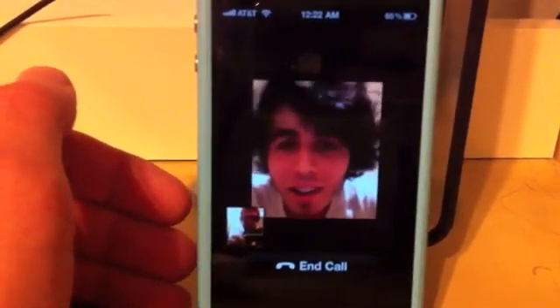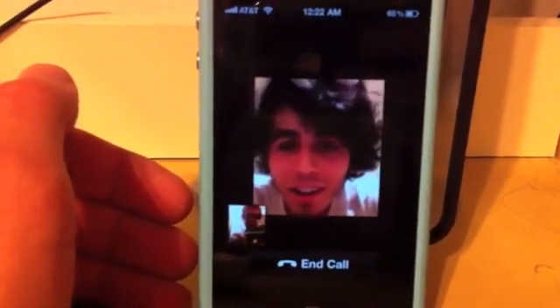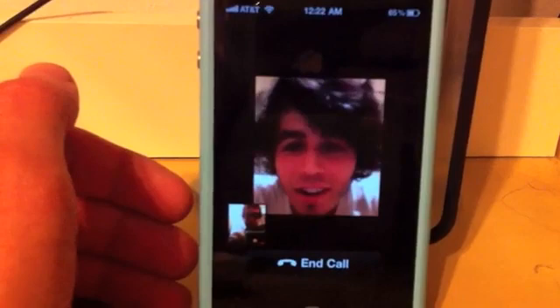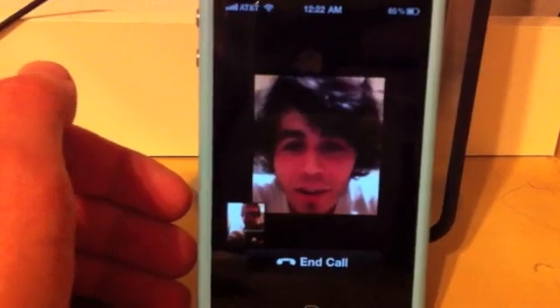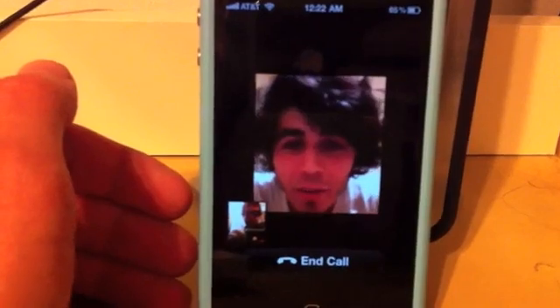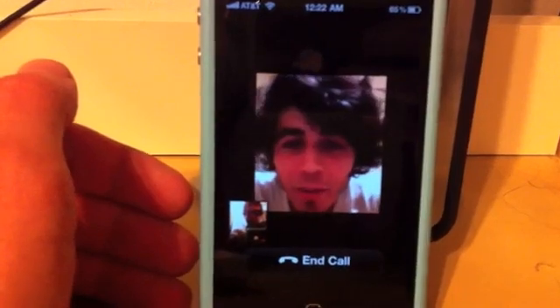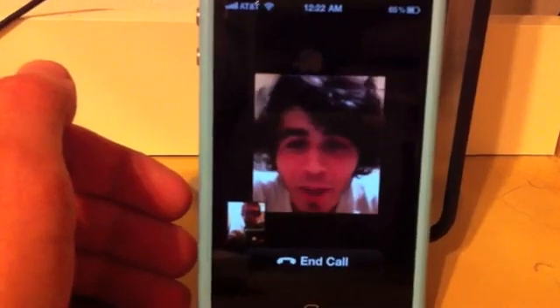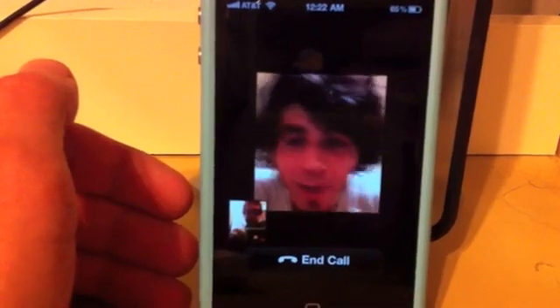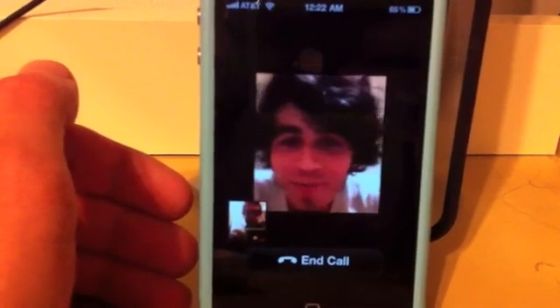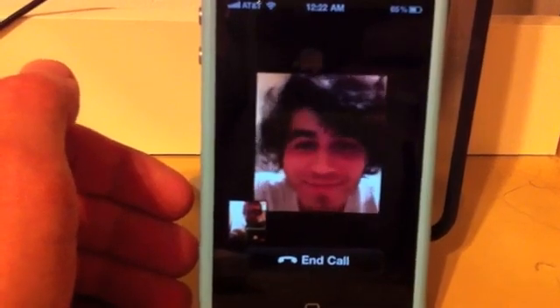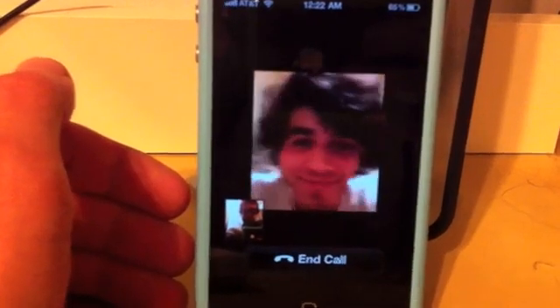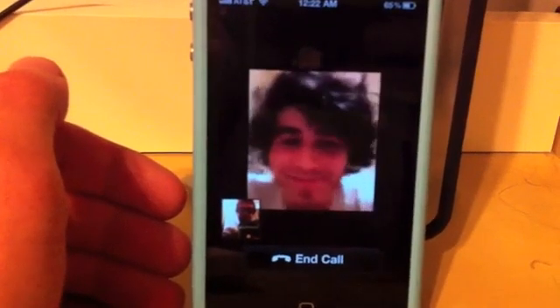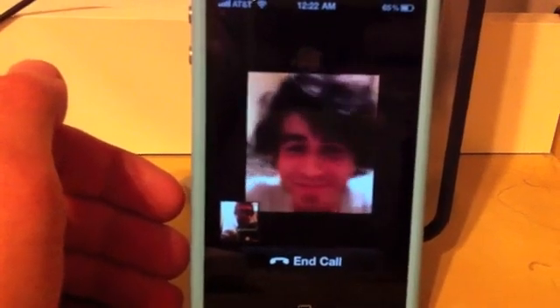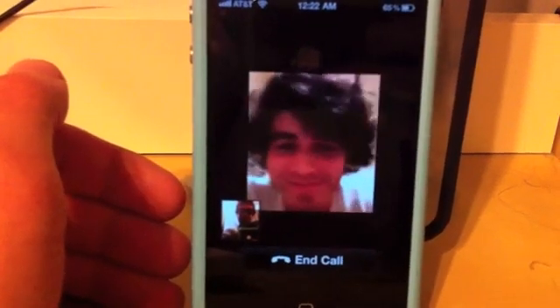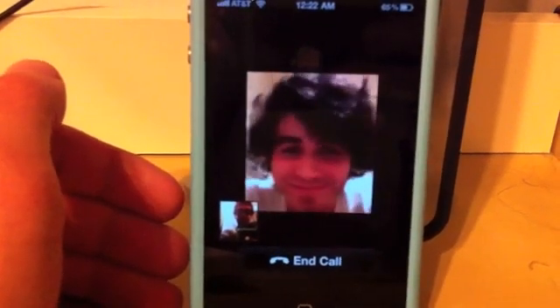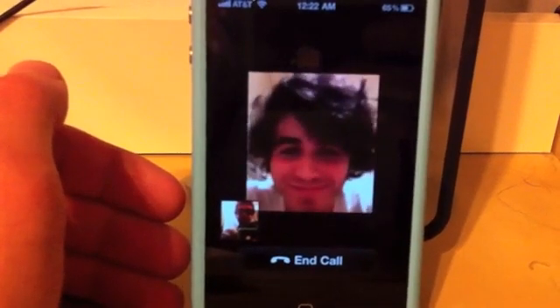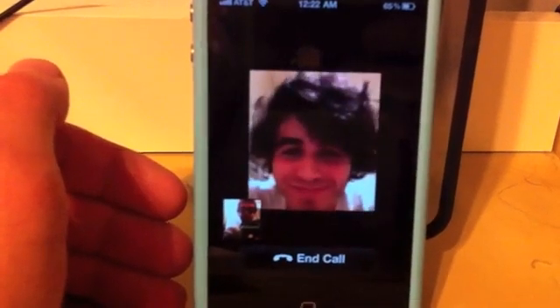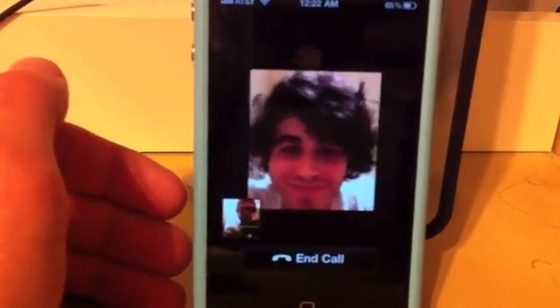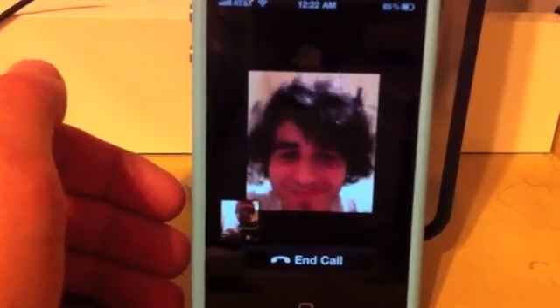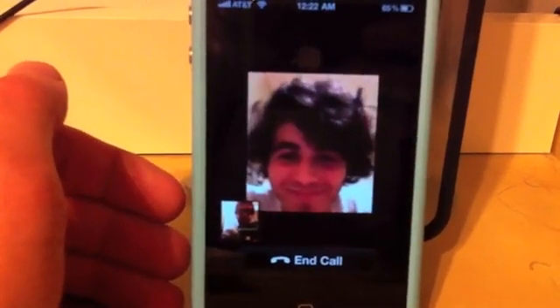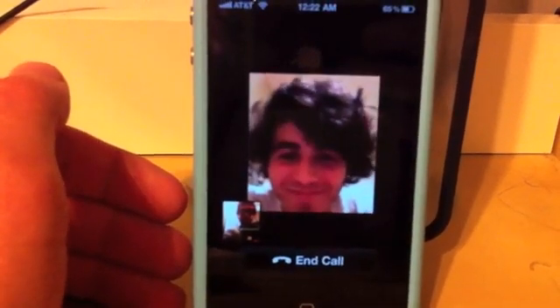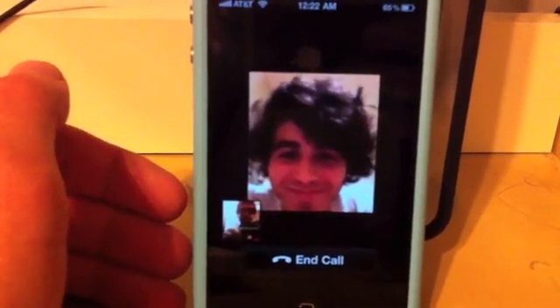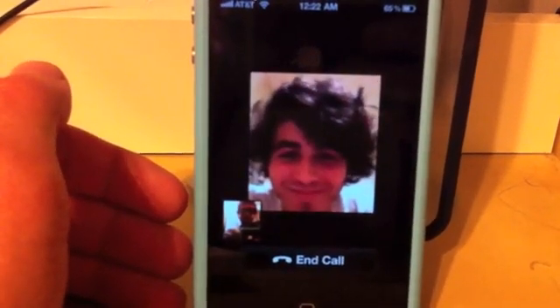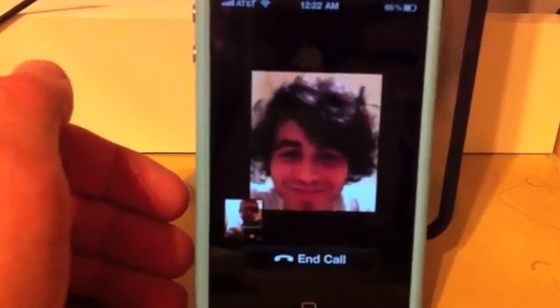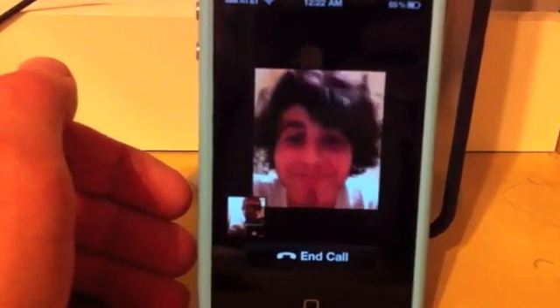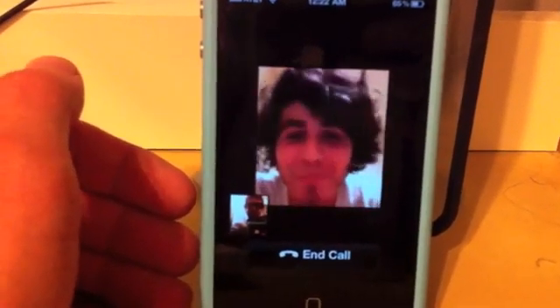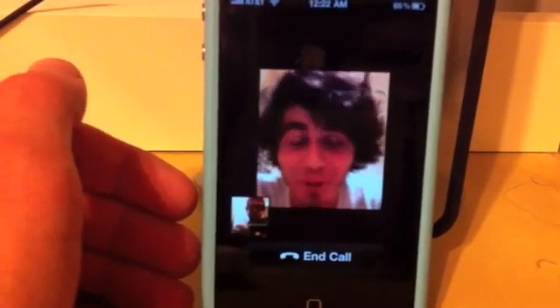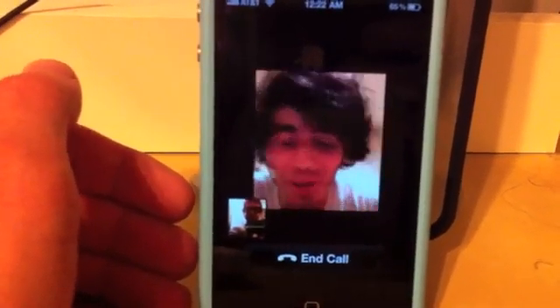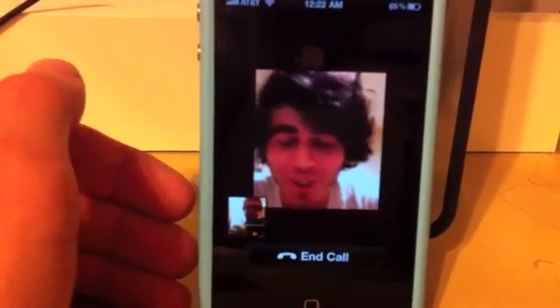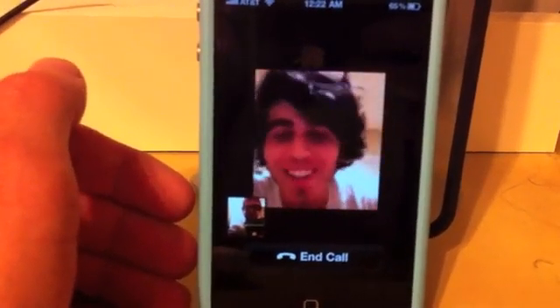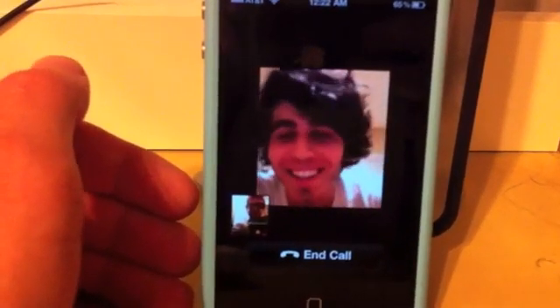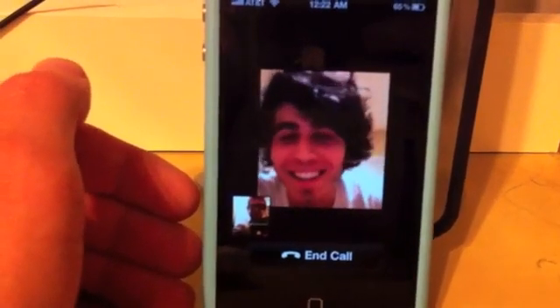Nice beard, by the way. Thank you, thank you. I like beards. Beards are cool. Beards are very cool. Alright, I'm going to hang up now.